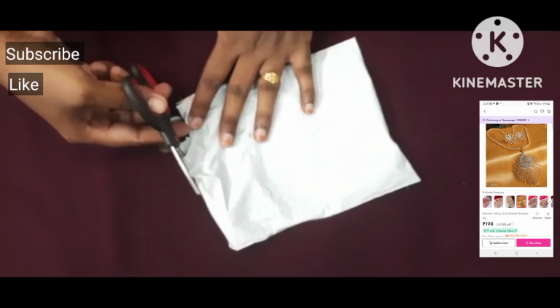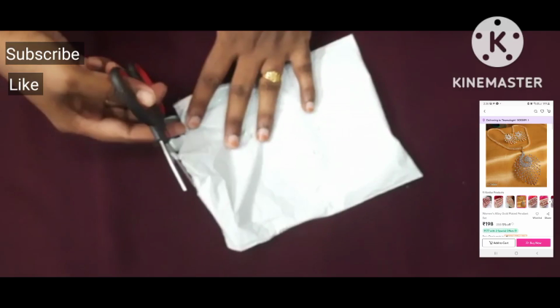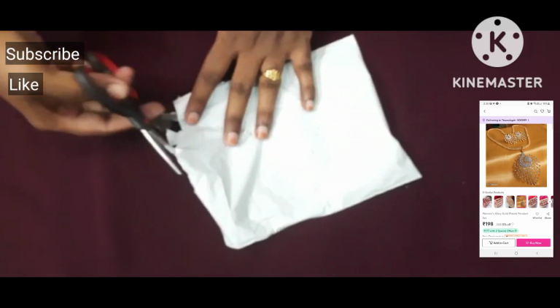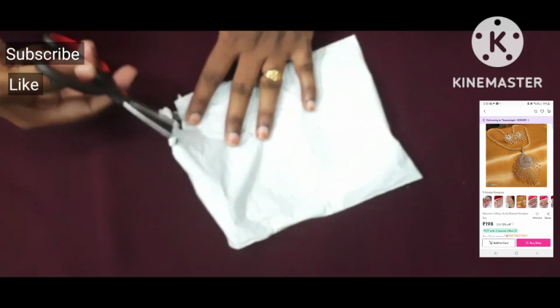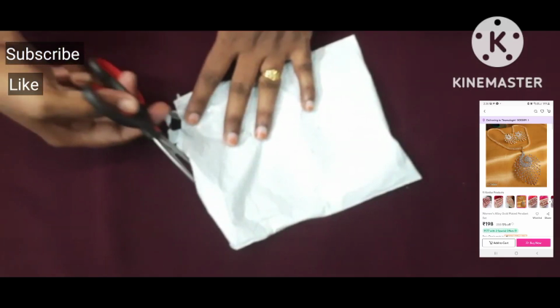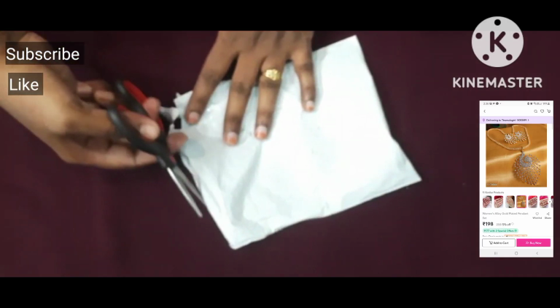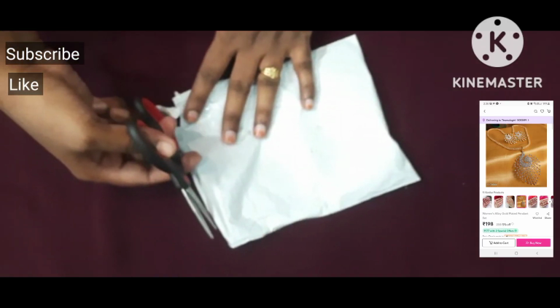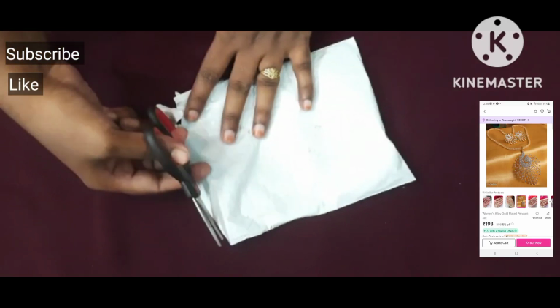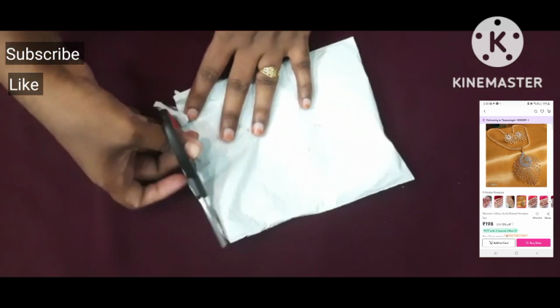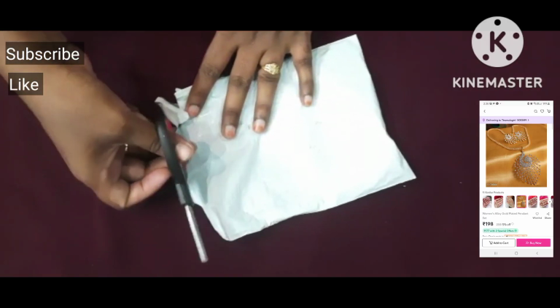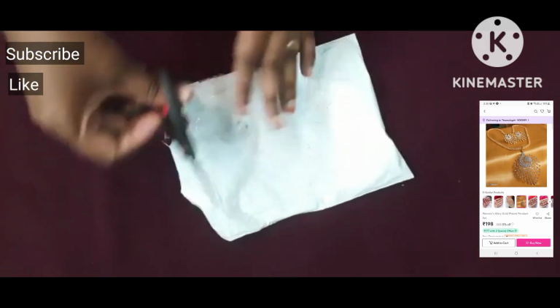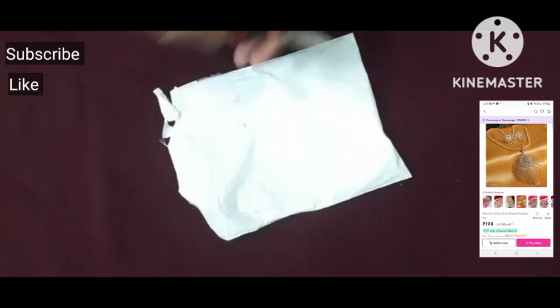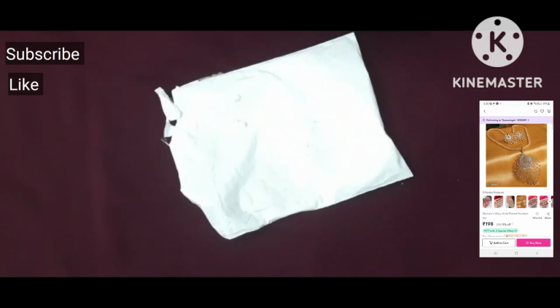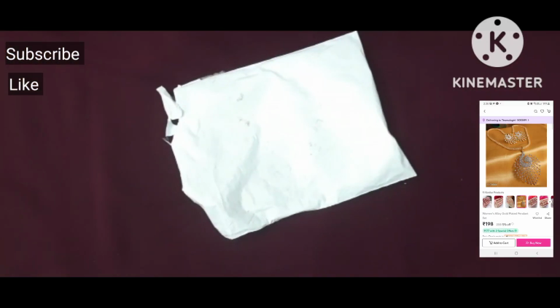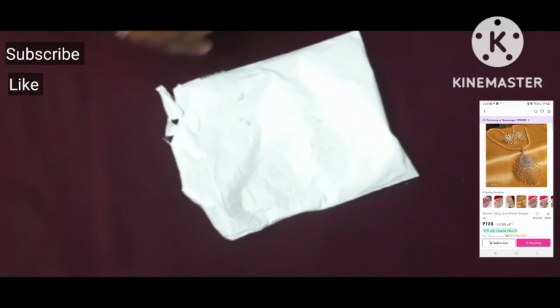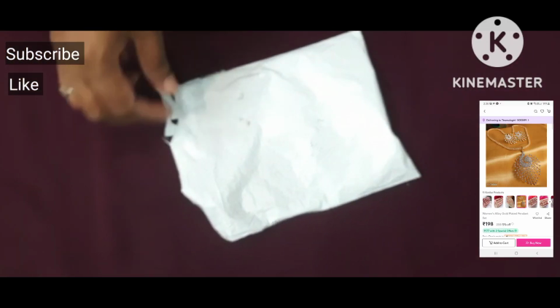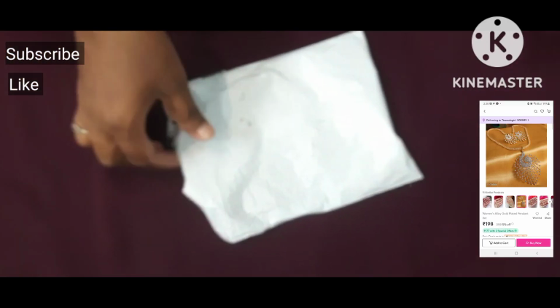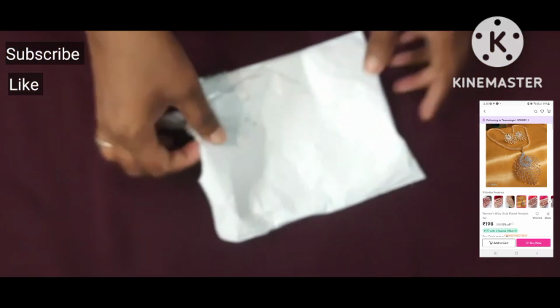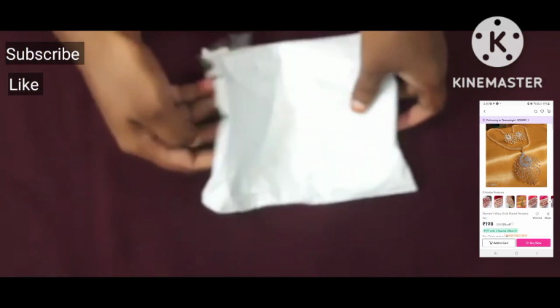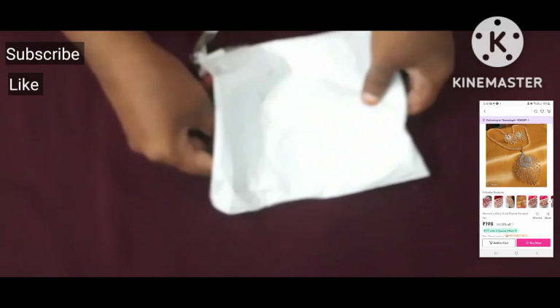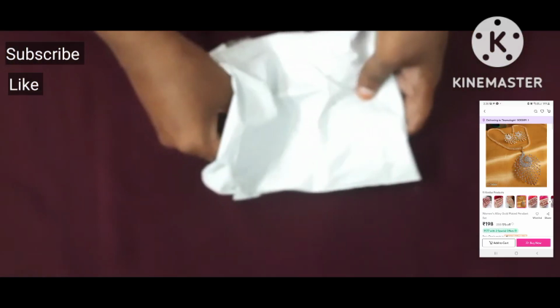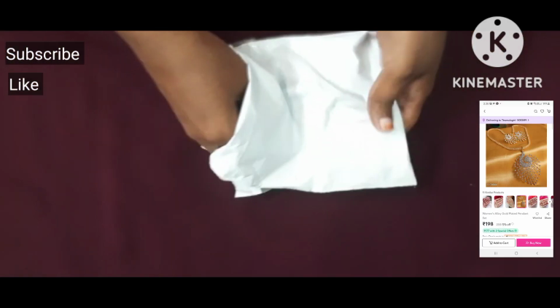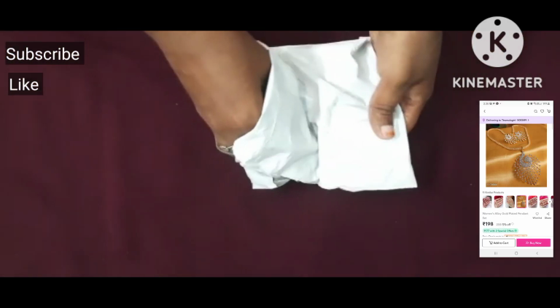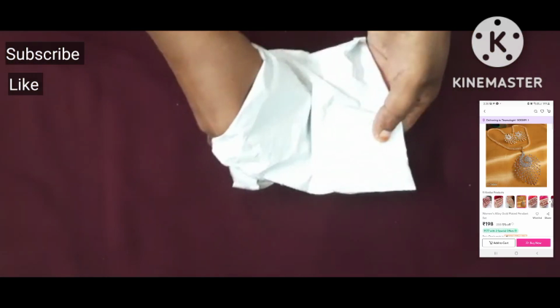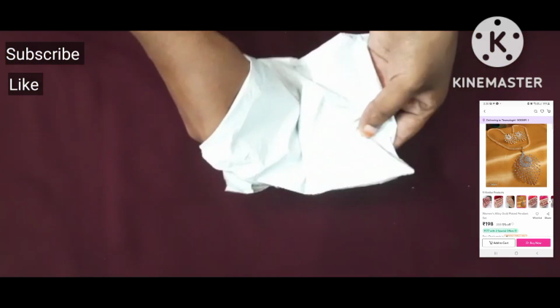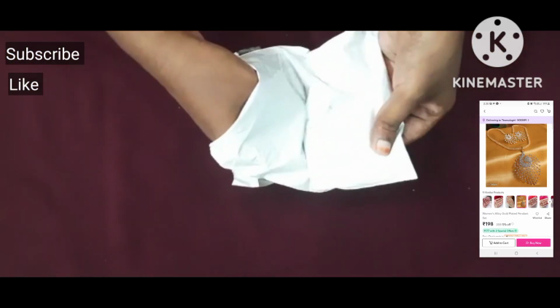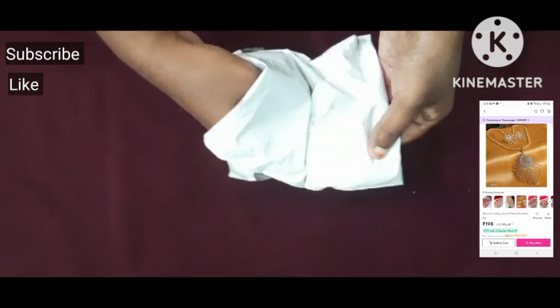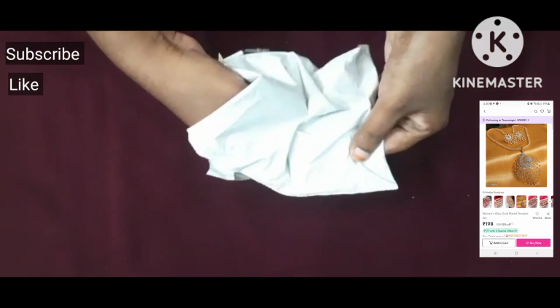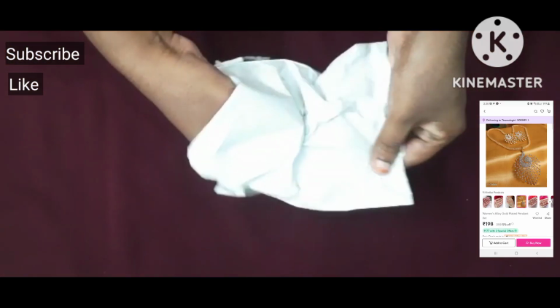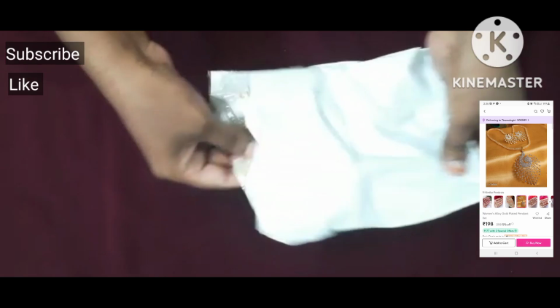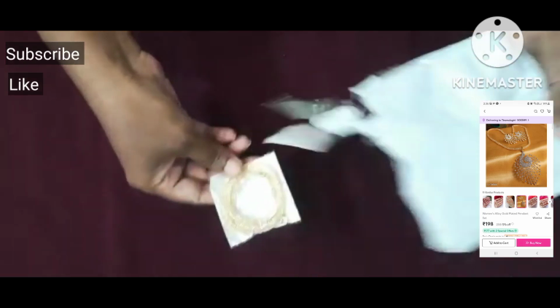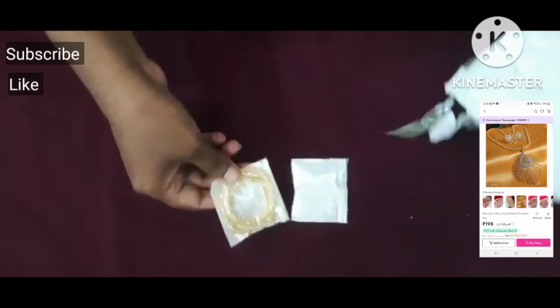Hi, Hello, Namaste. Welcome to my channel. Today's video is called Misho Jewelry Collection.